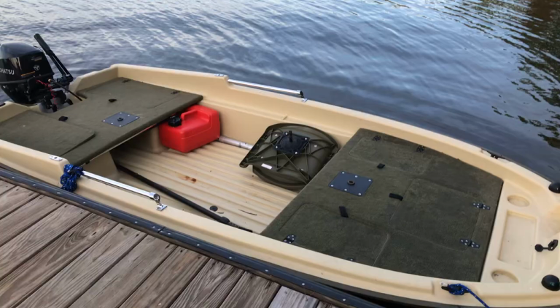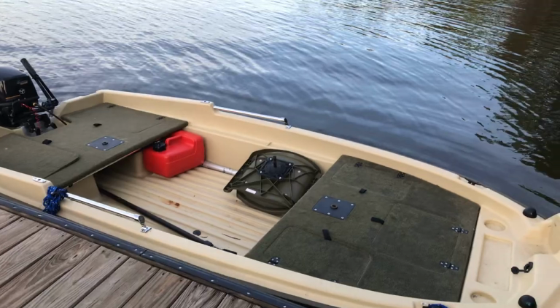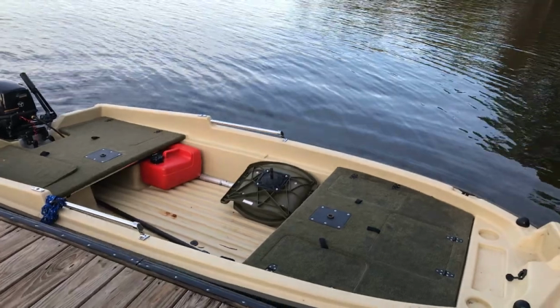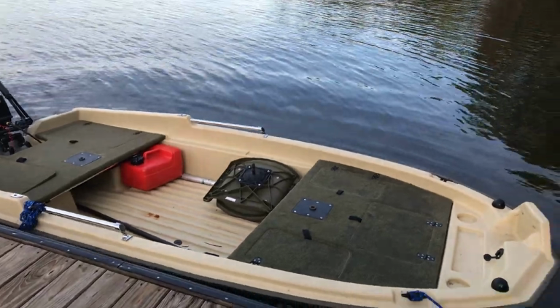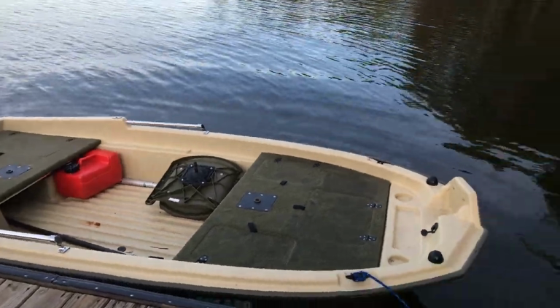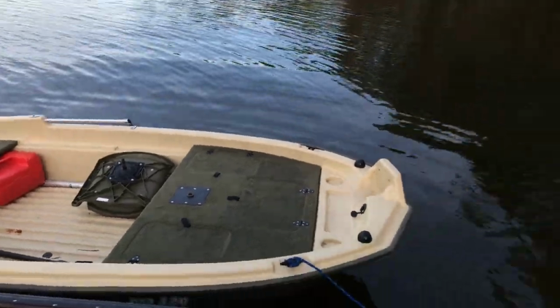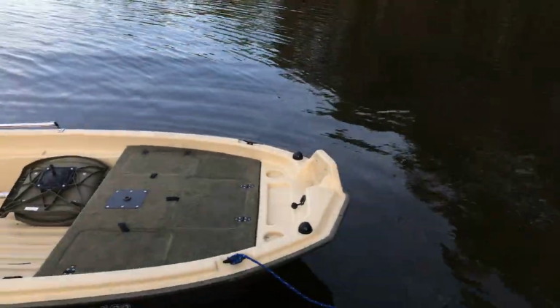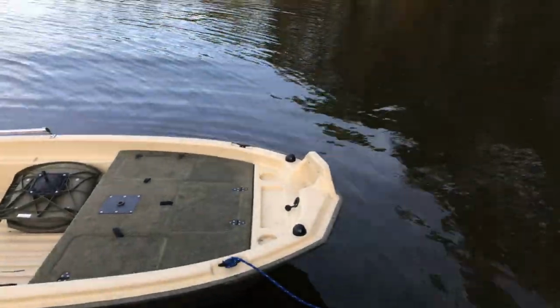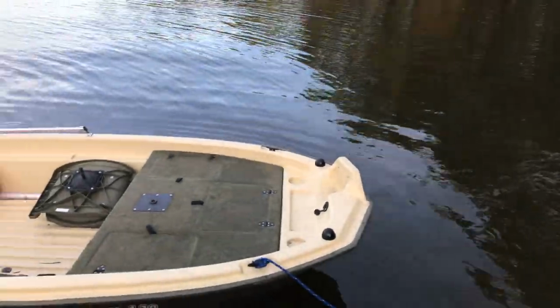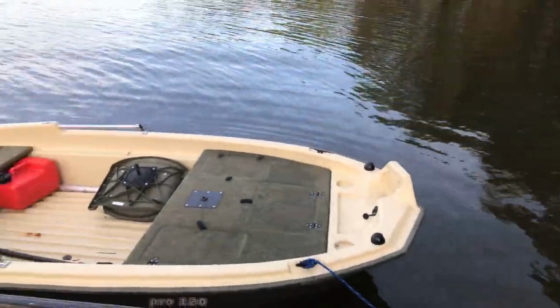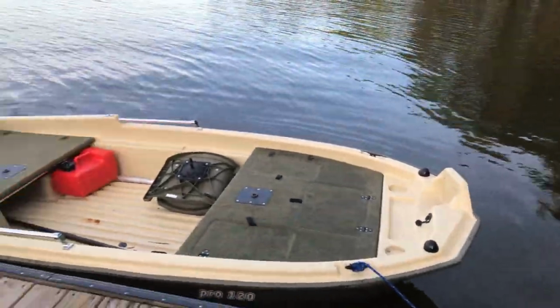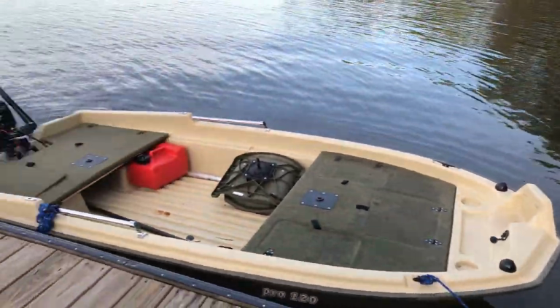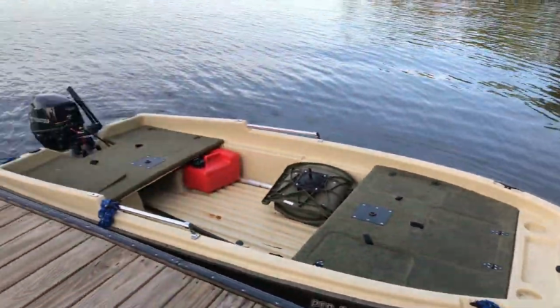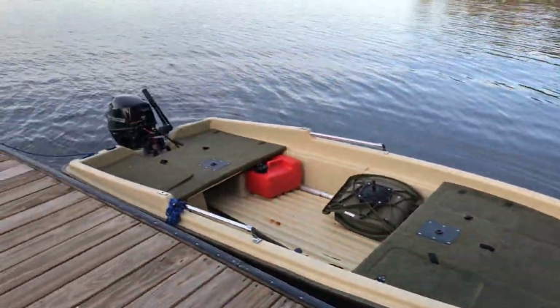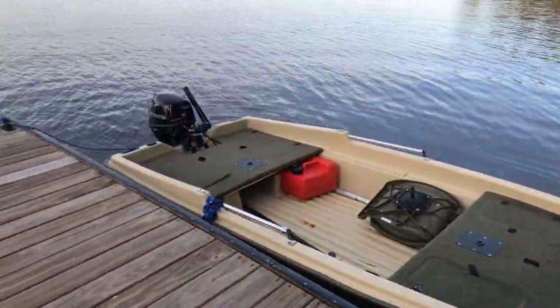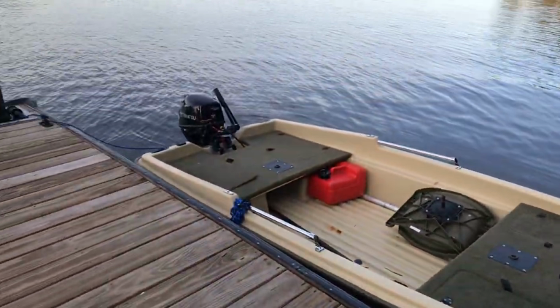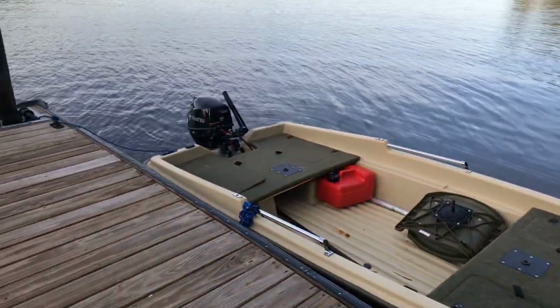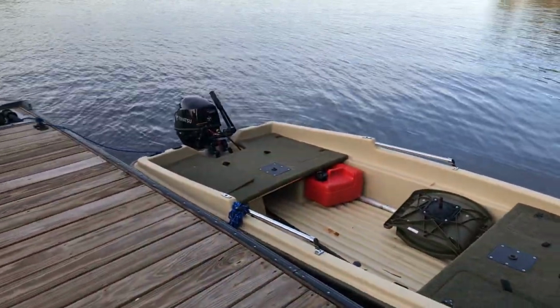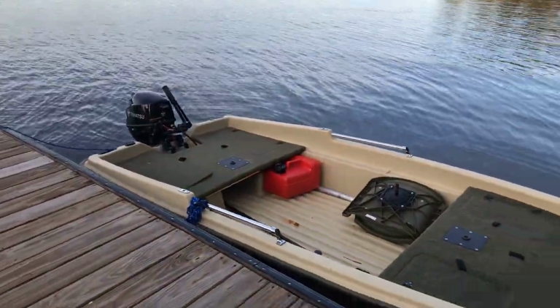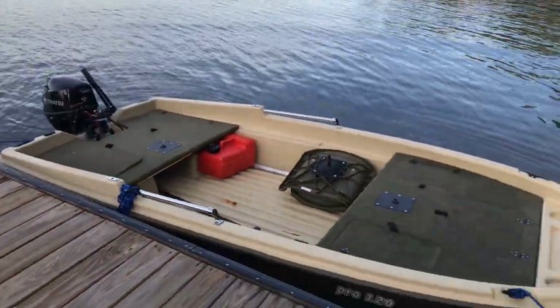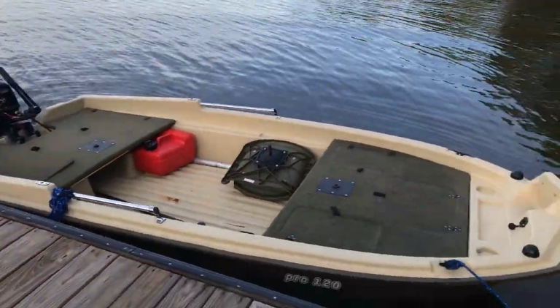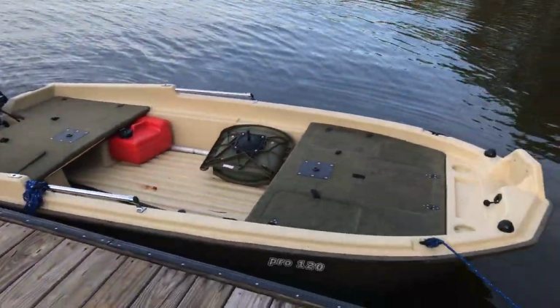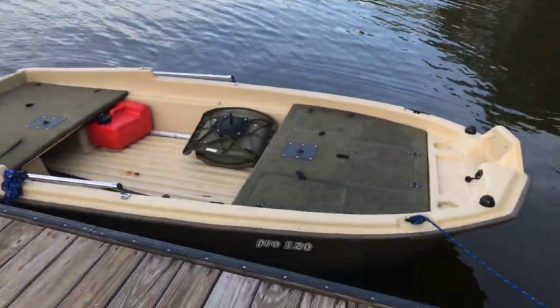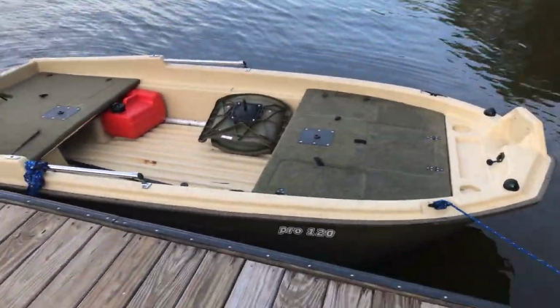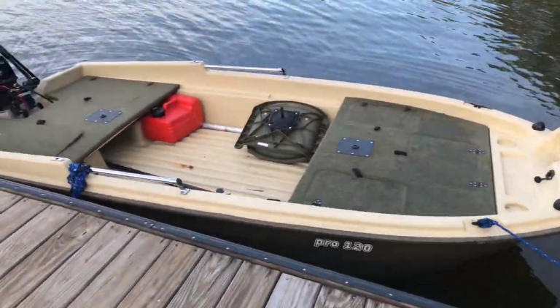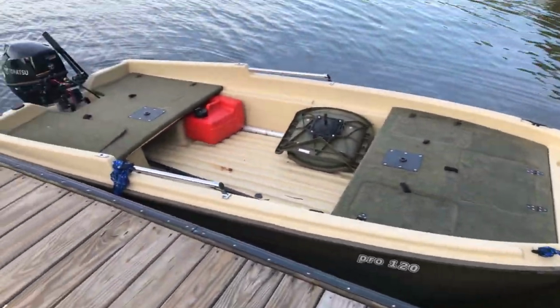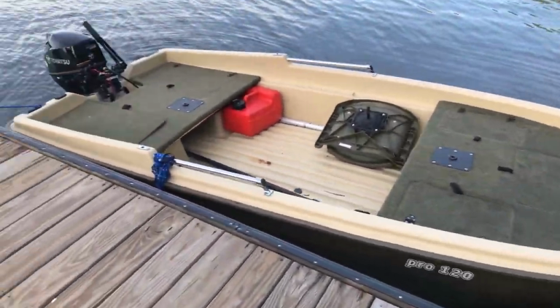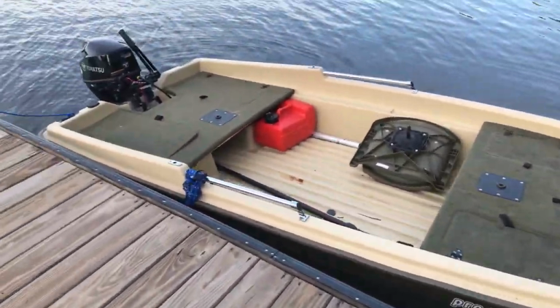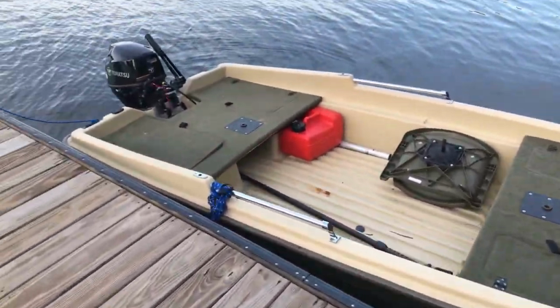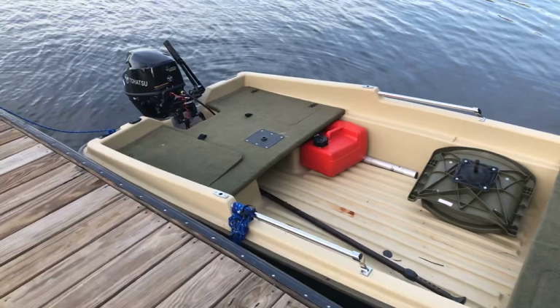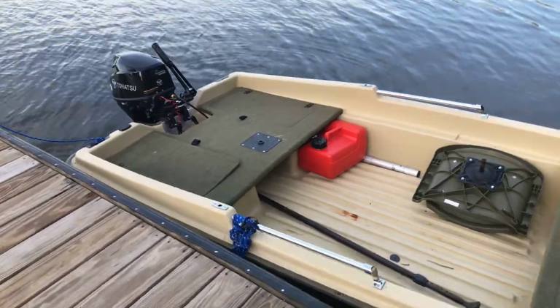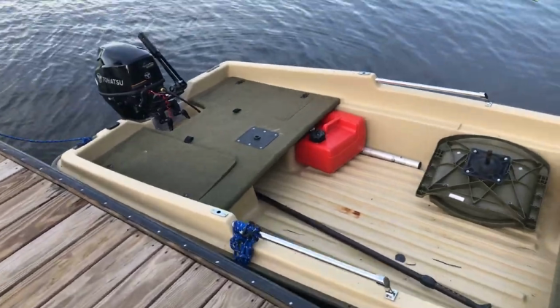Hello and welcome to my channel. This is a tour of my Sundolphin Pro 120. This boat is about 12 and a half feet long.